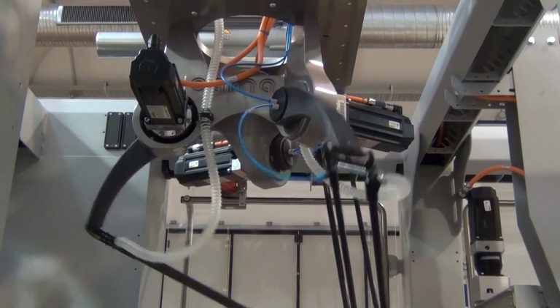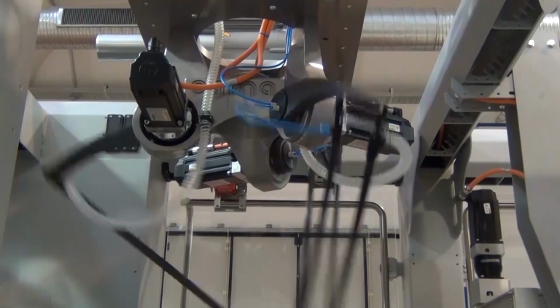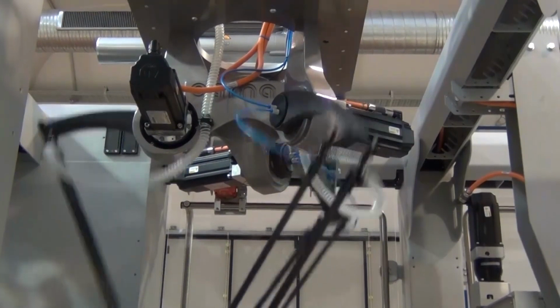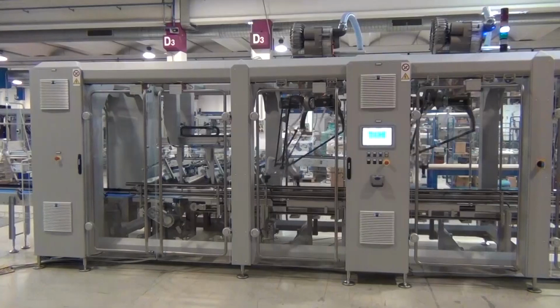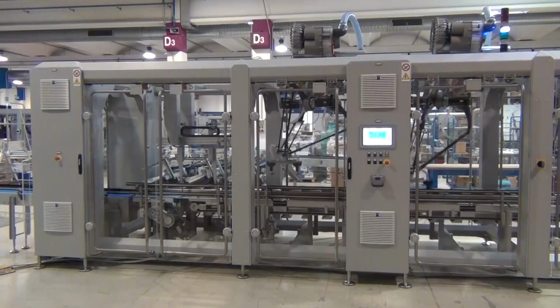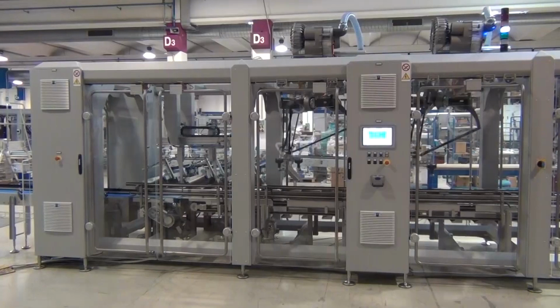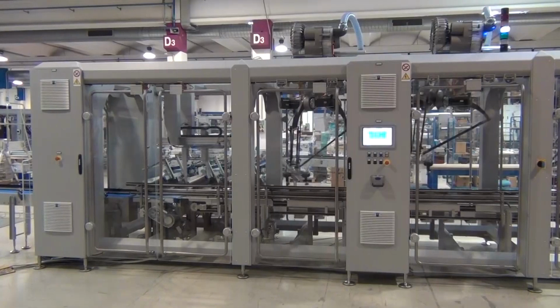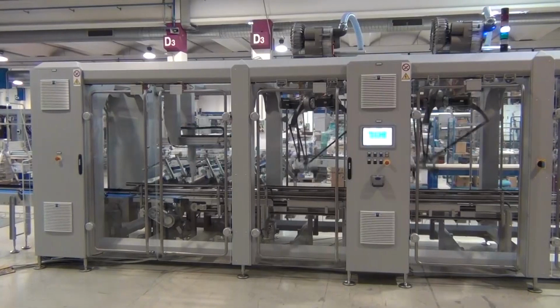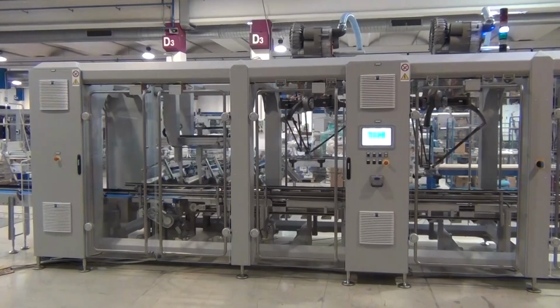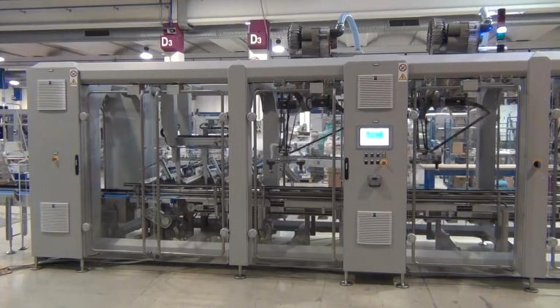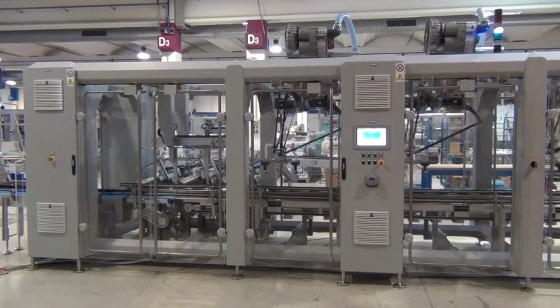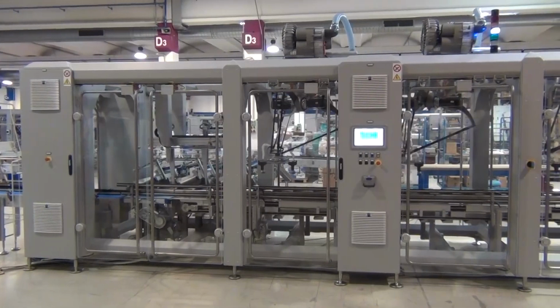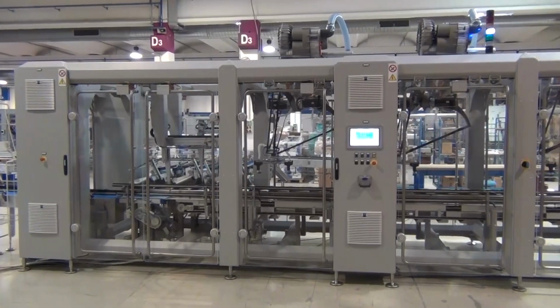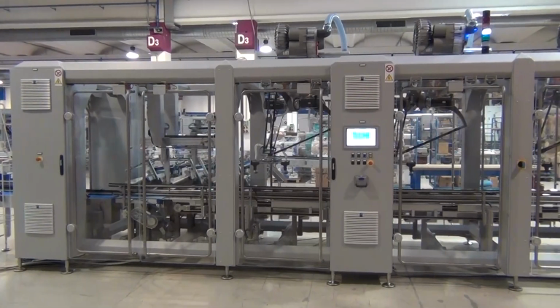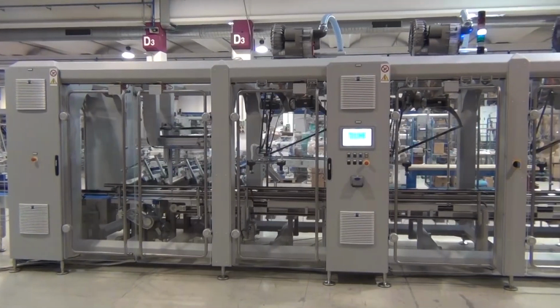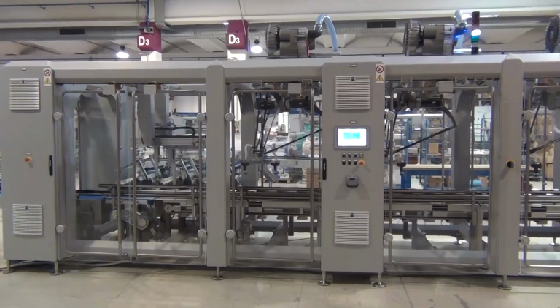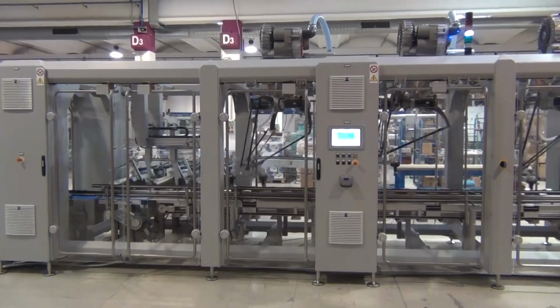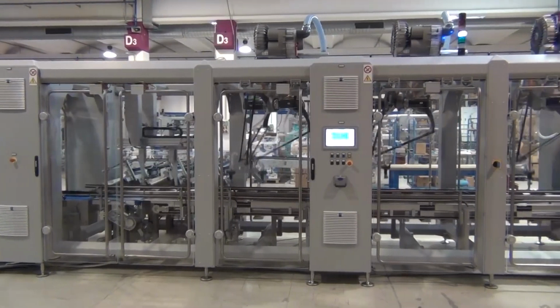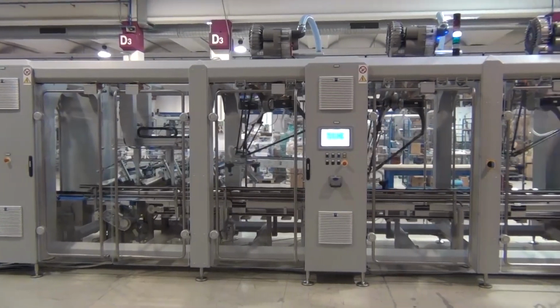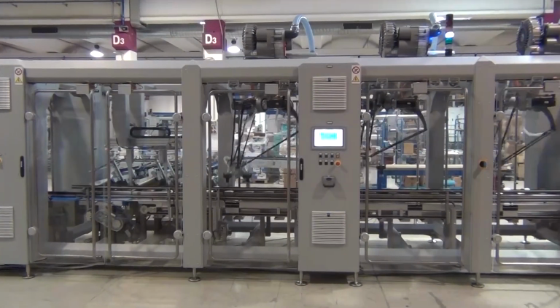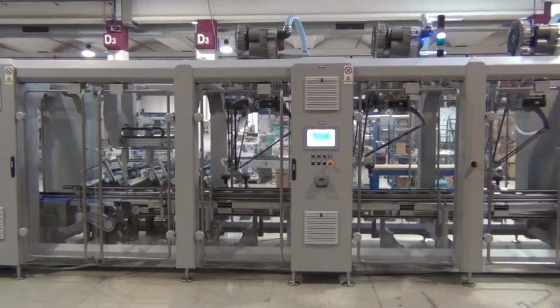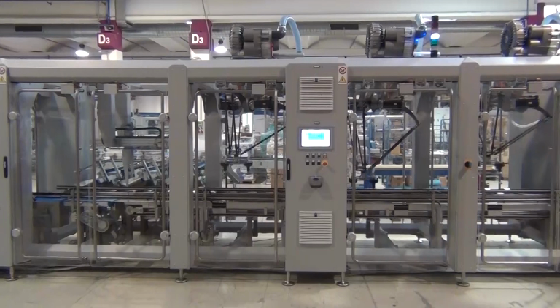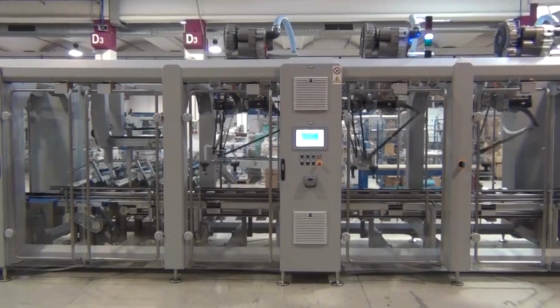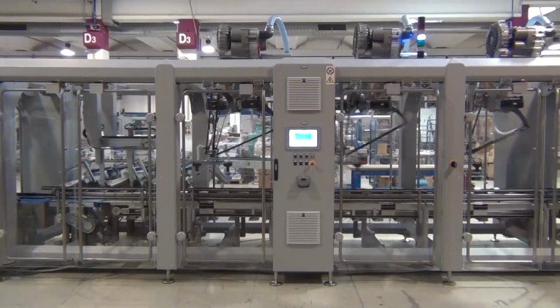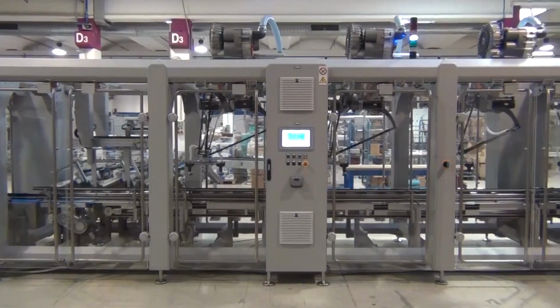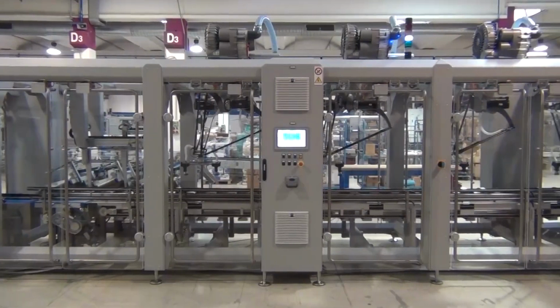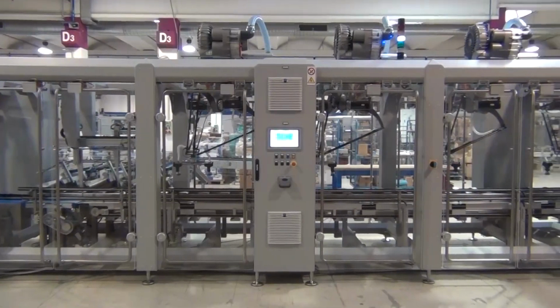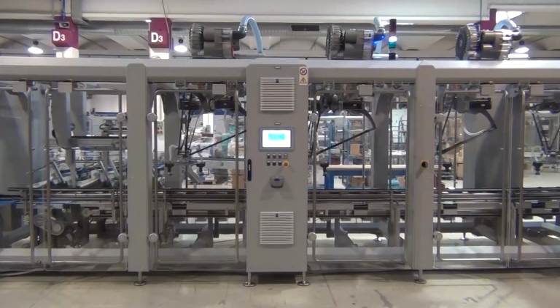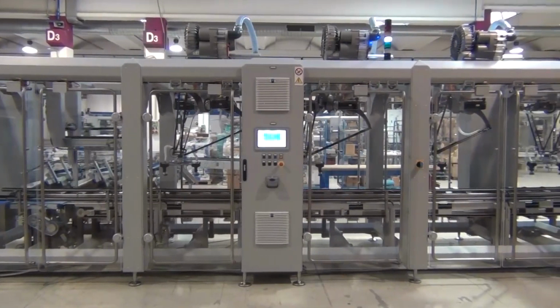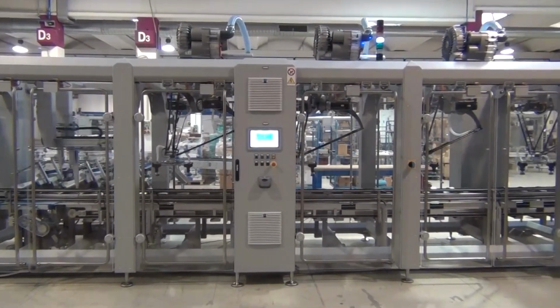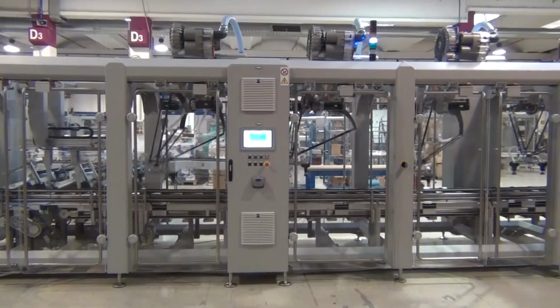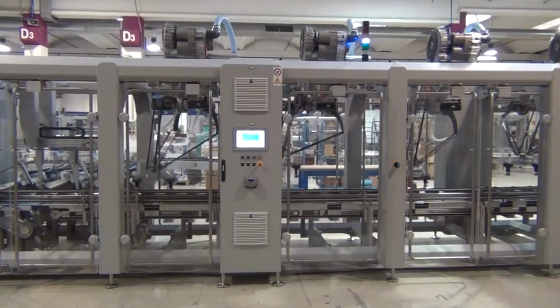Like most machines, this system combines proven modules into a customized application.